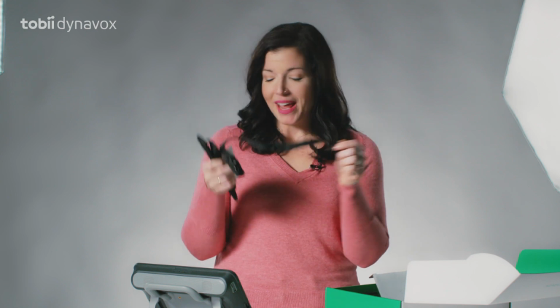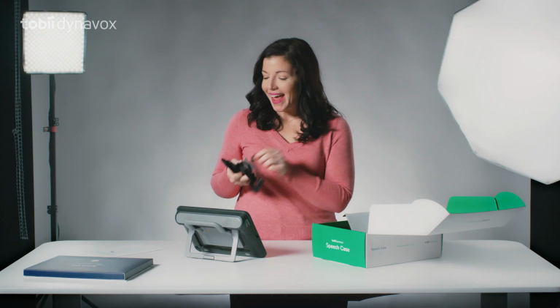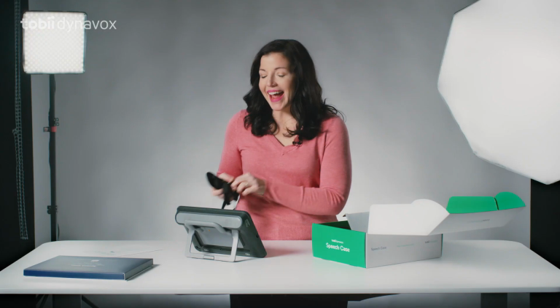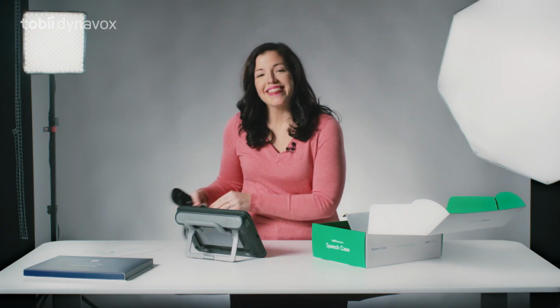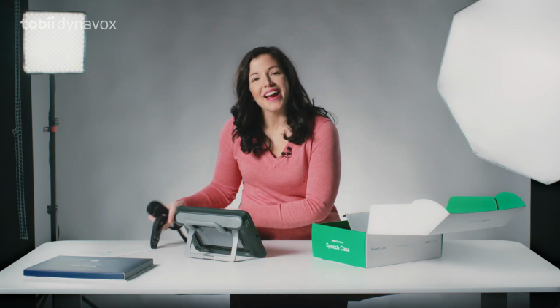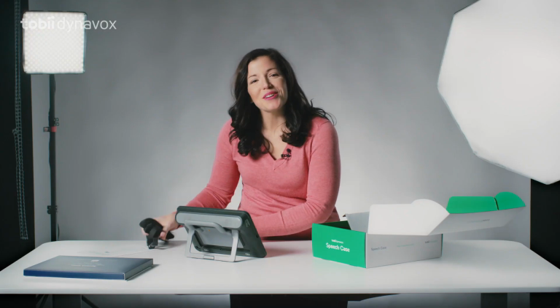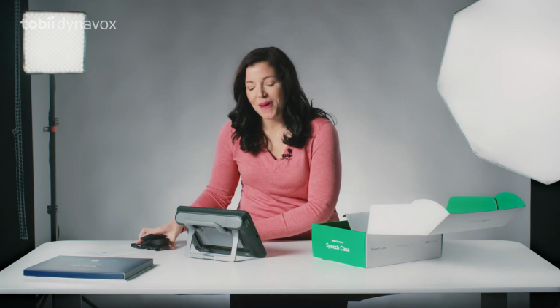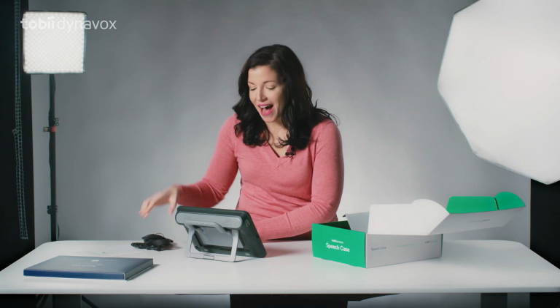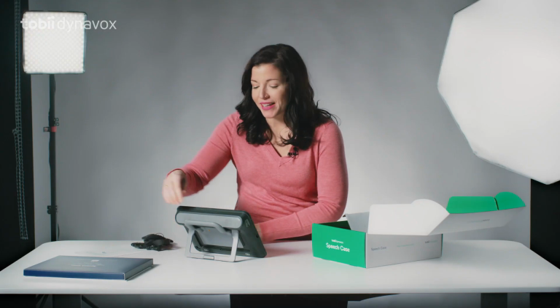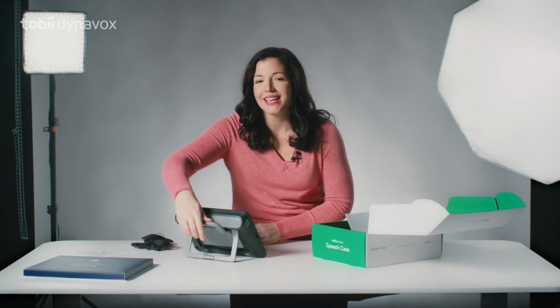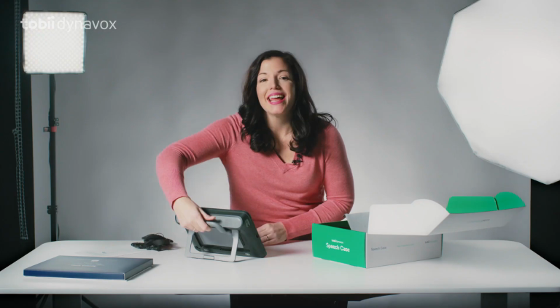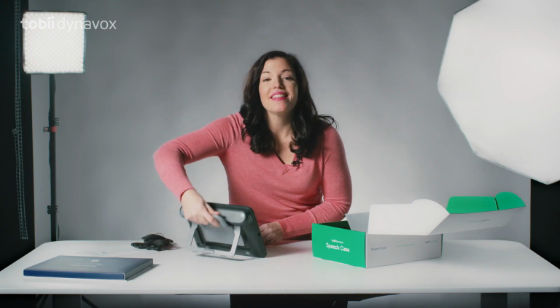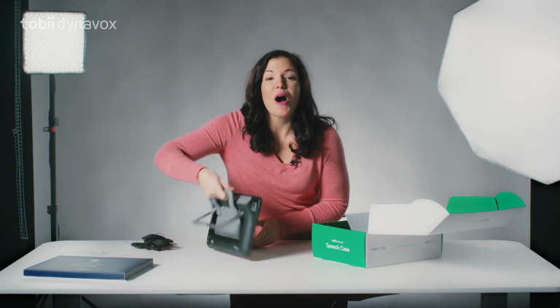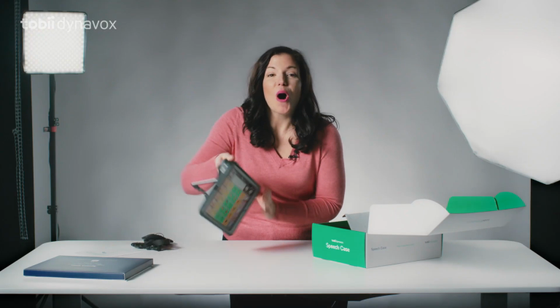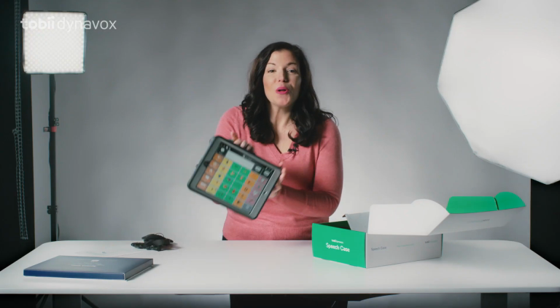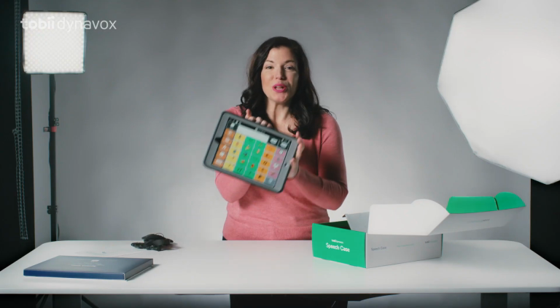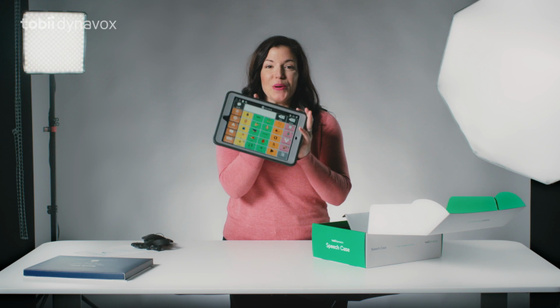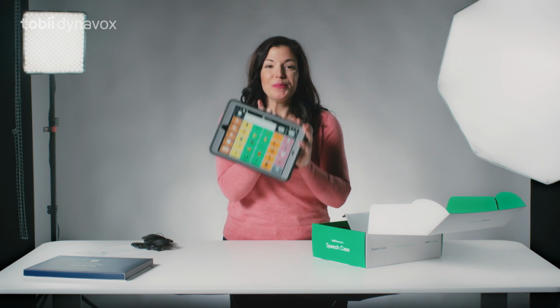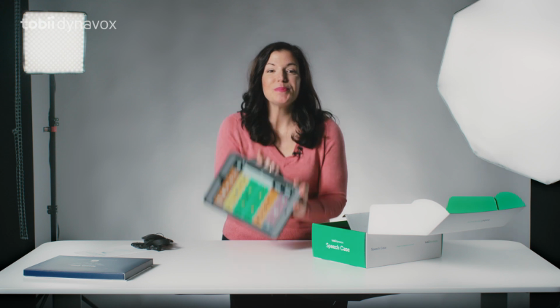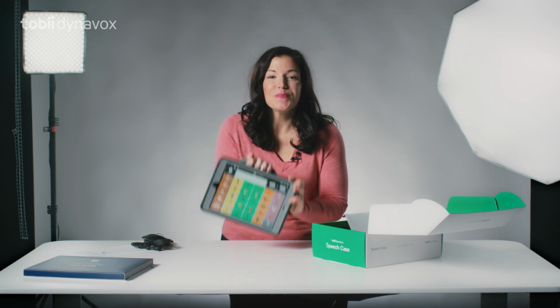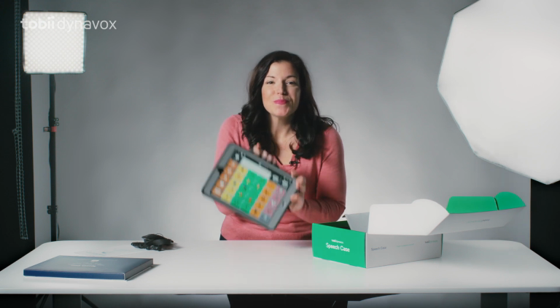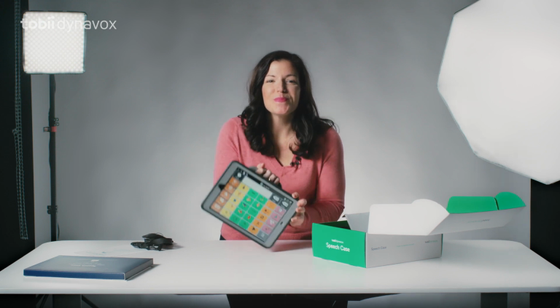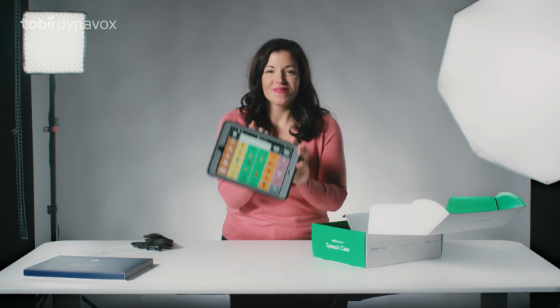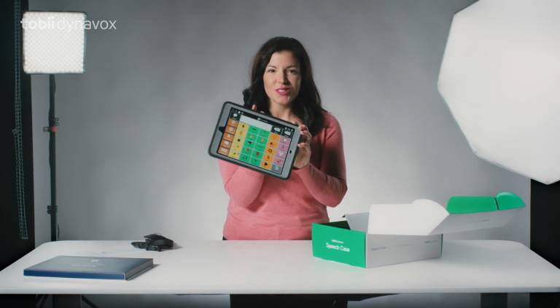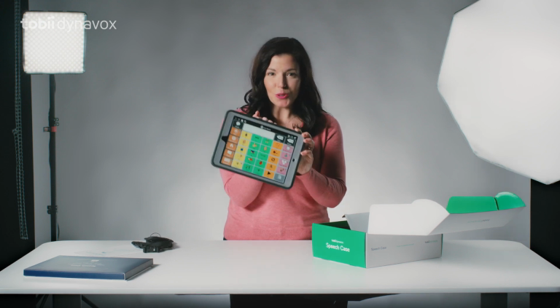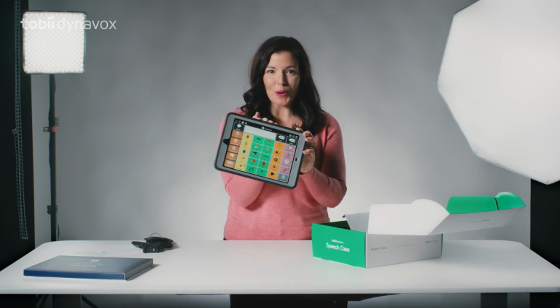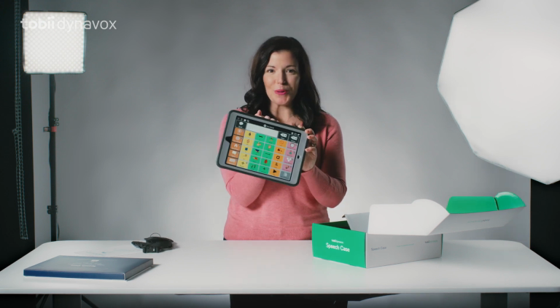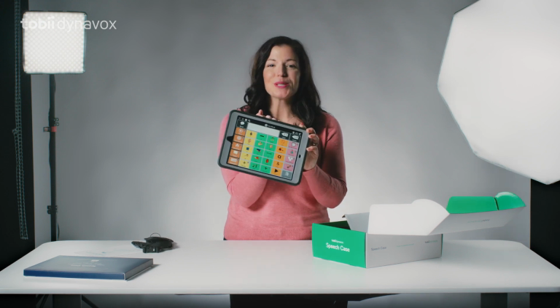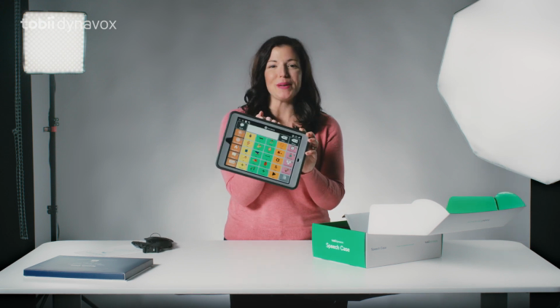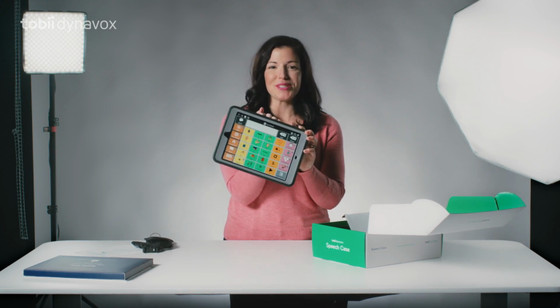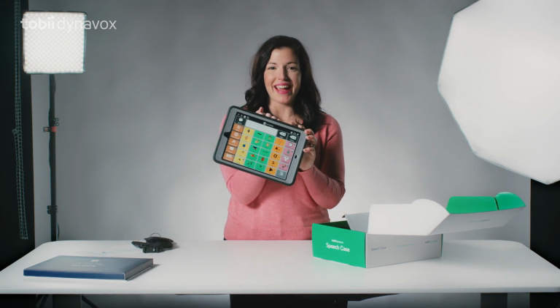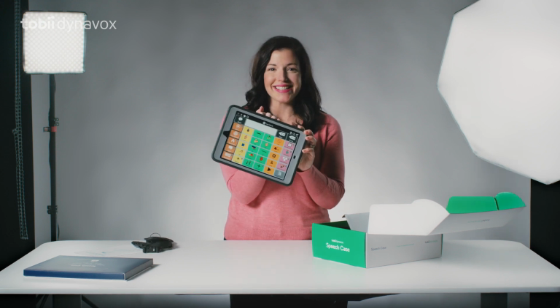And there you have it — the all-new durable speech case.